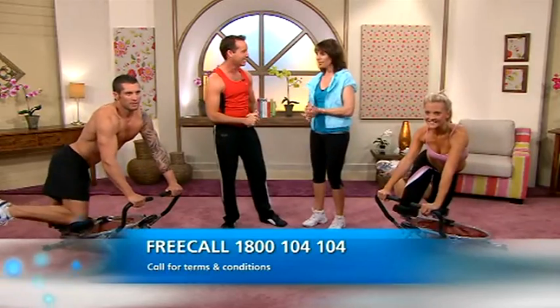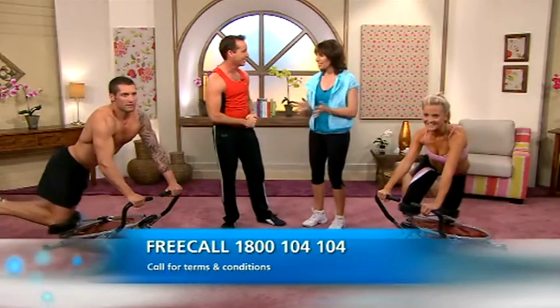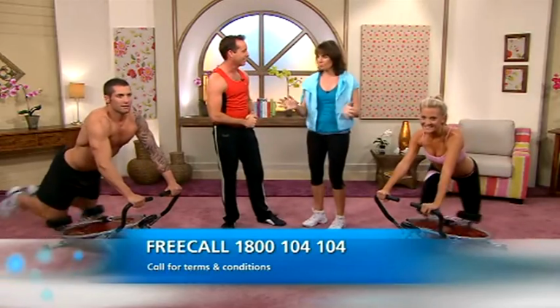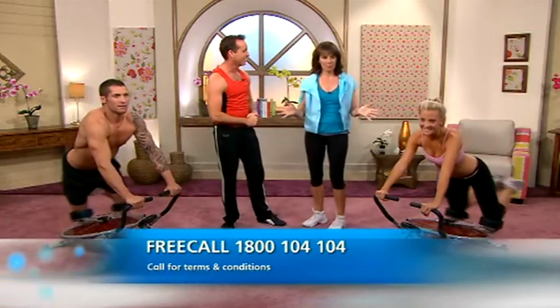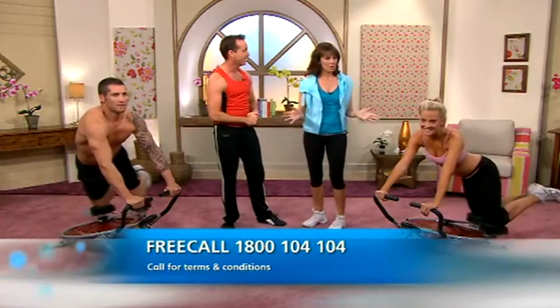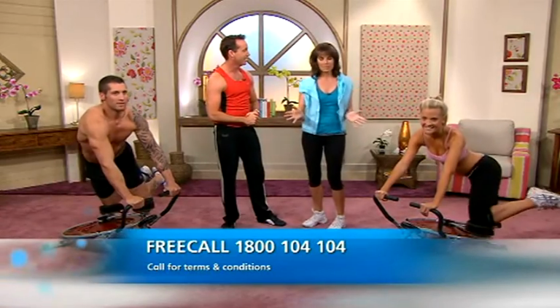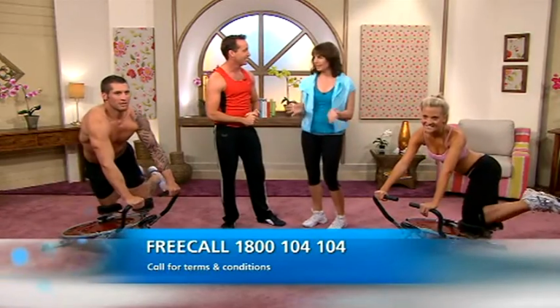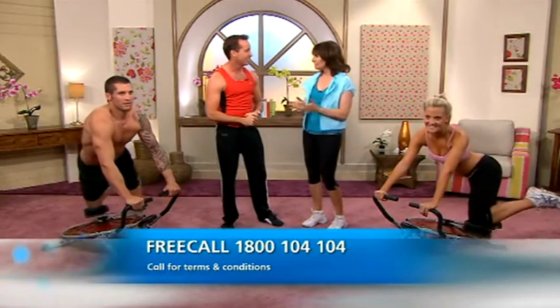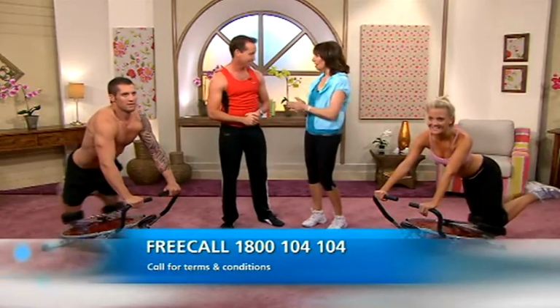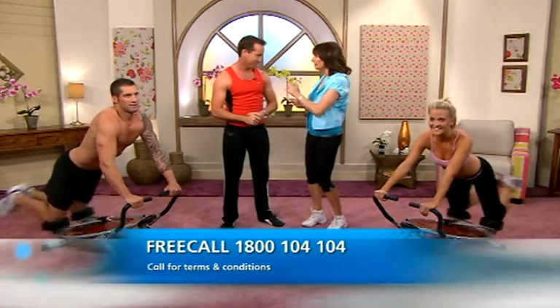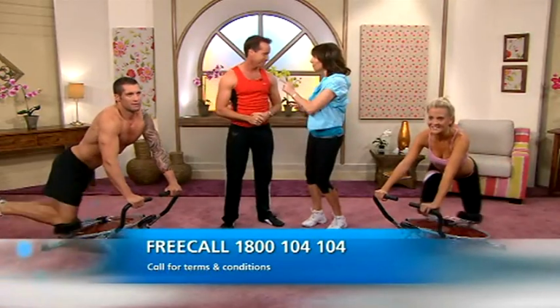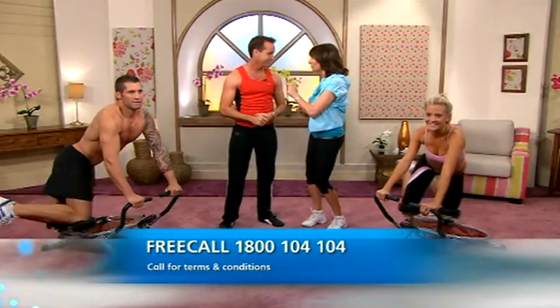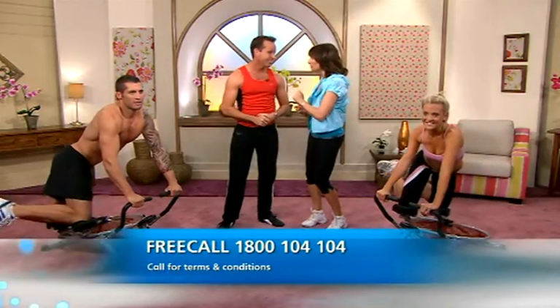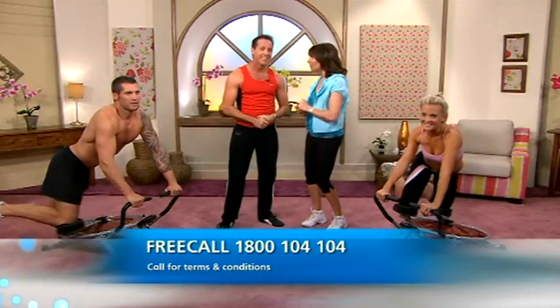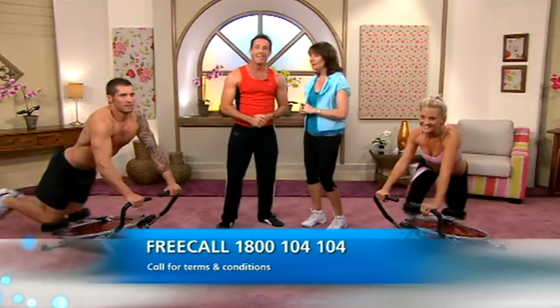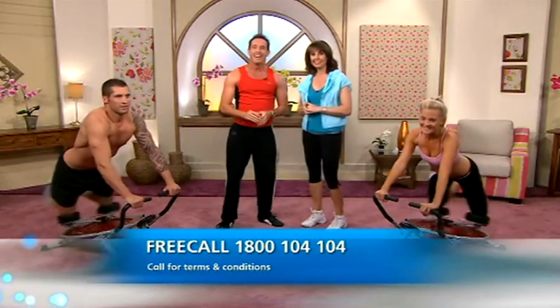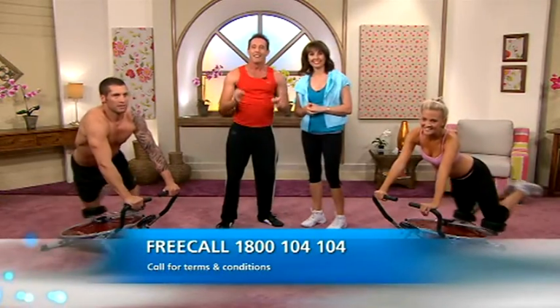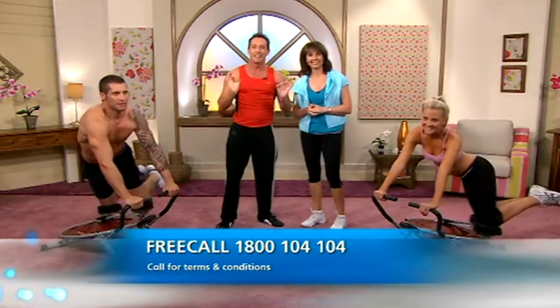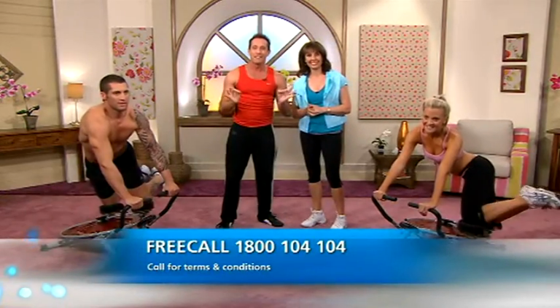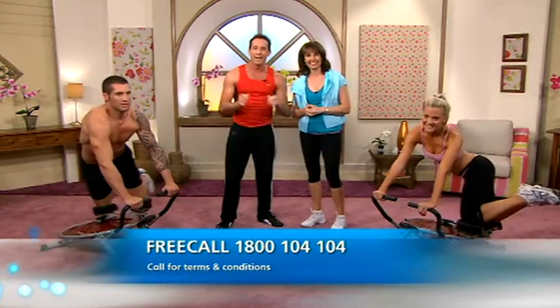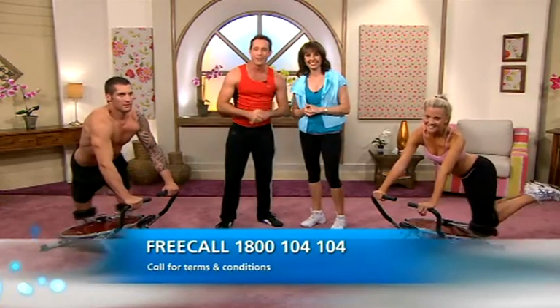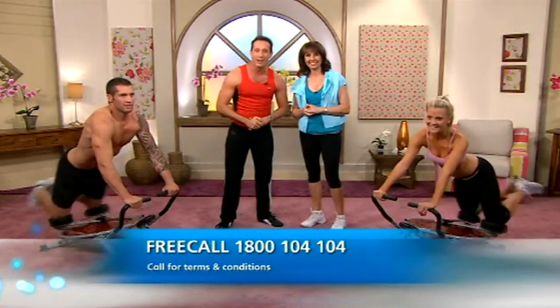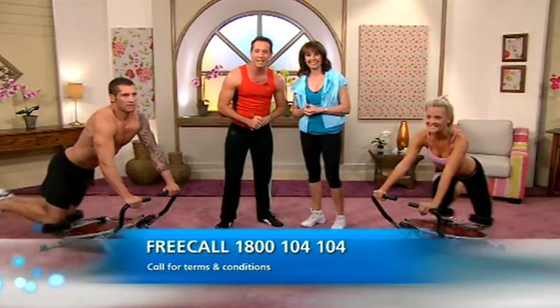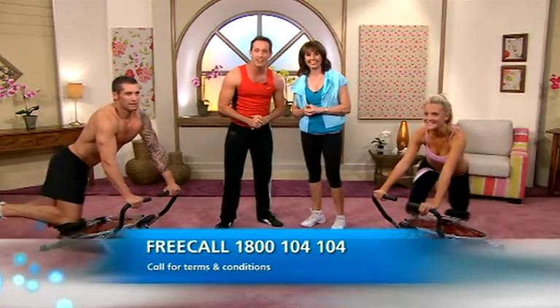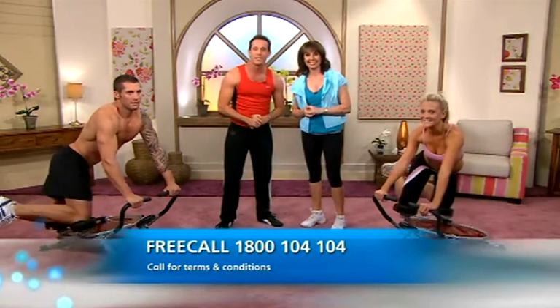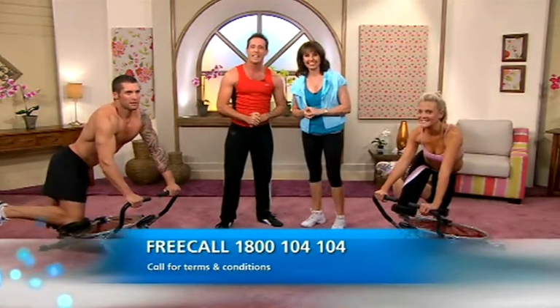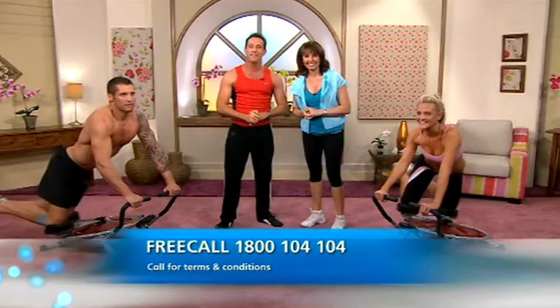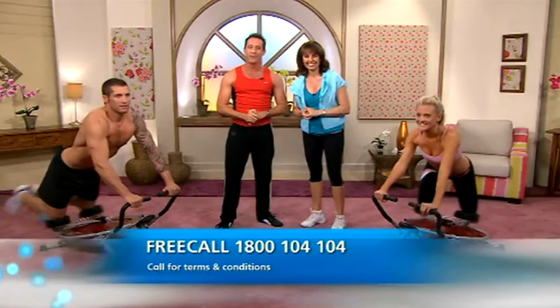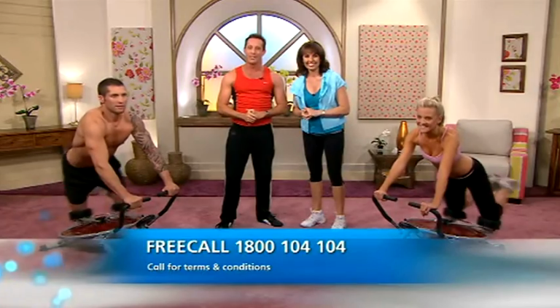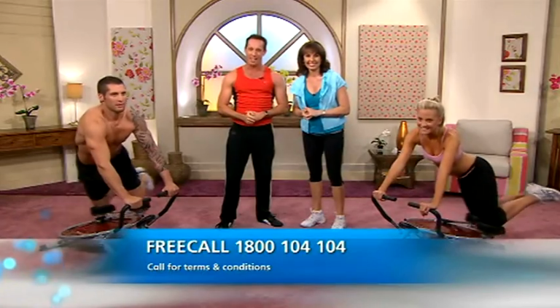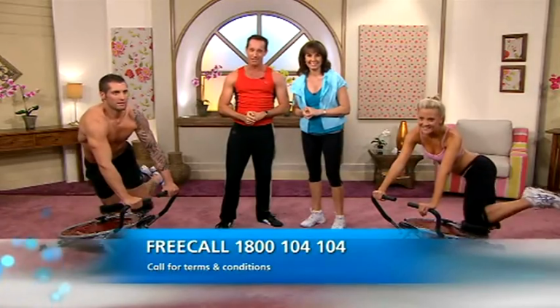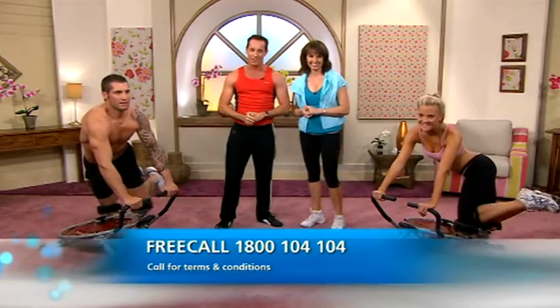Well thanks to our models and thanks to Kyle. The number once more — free phone: 1-800-104-104.